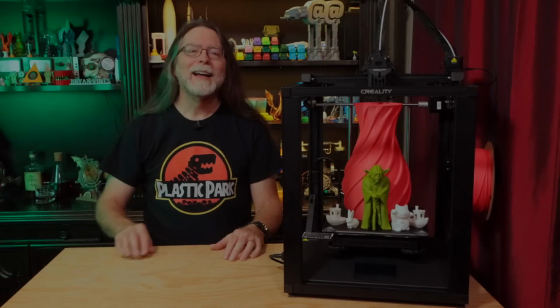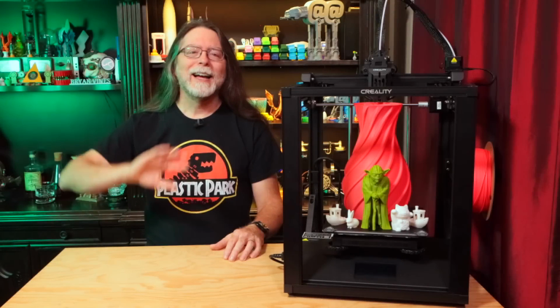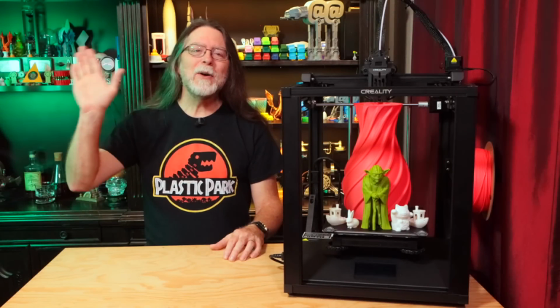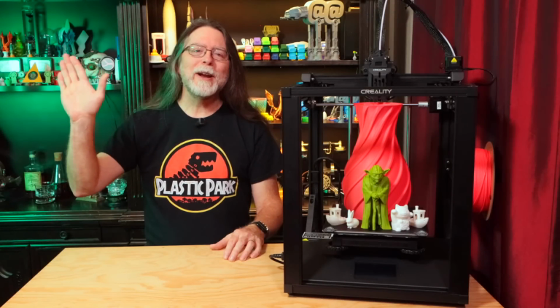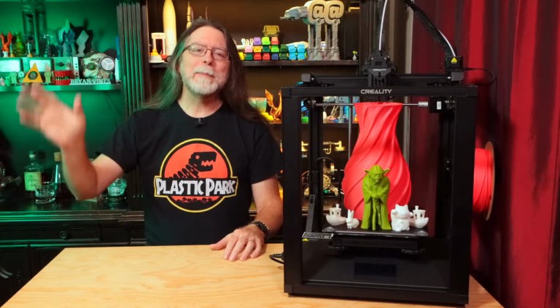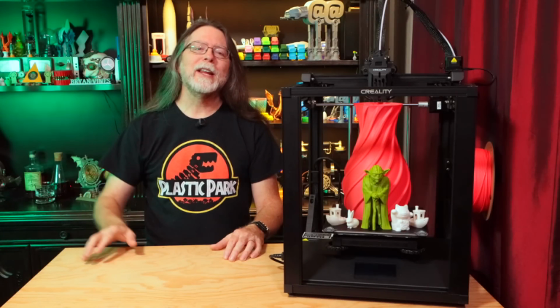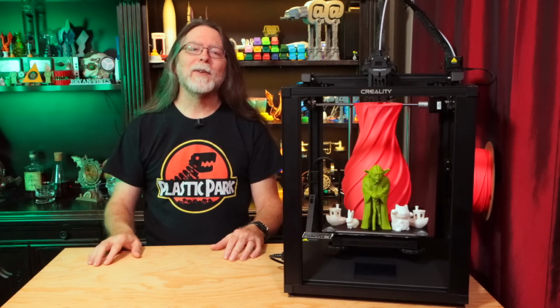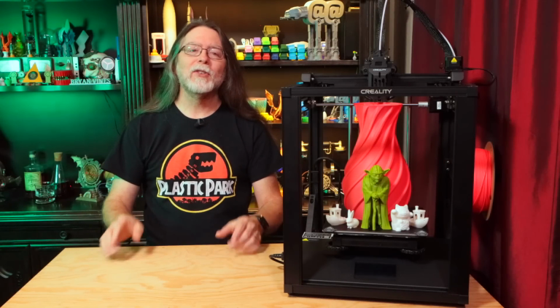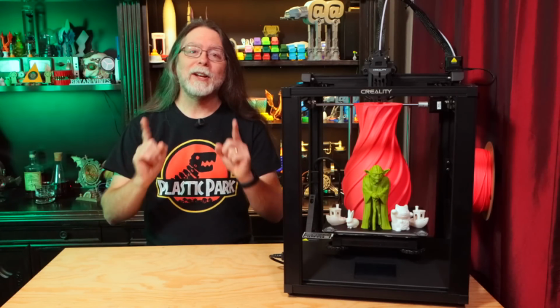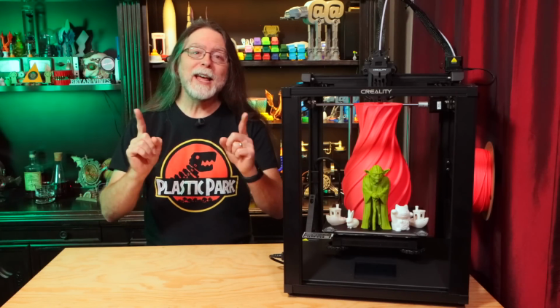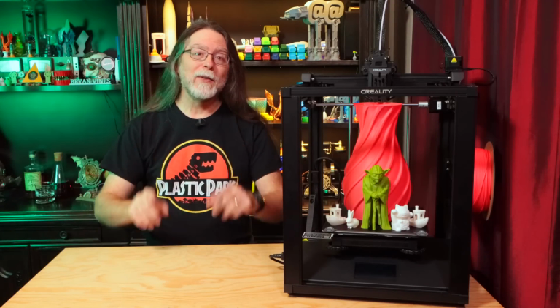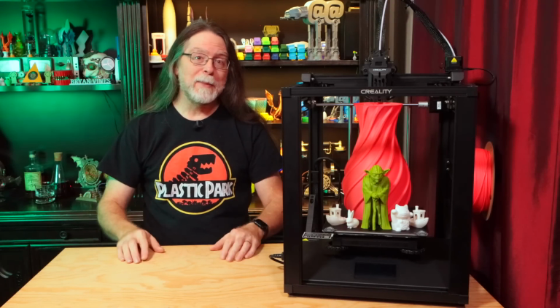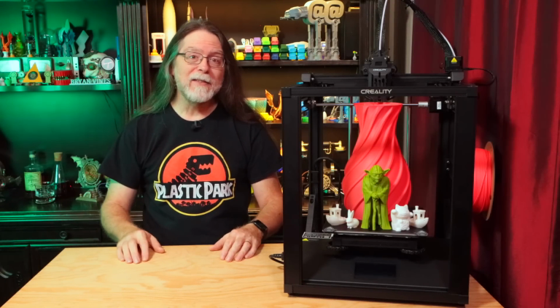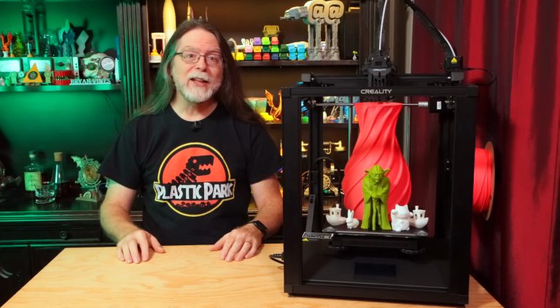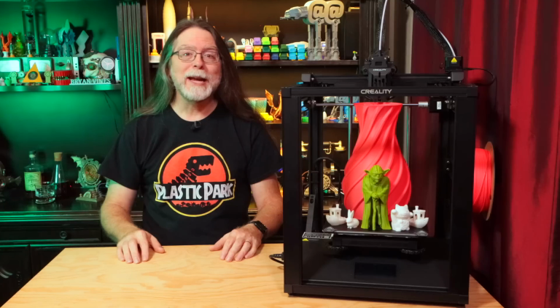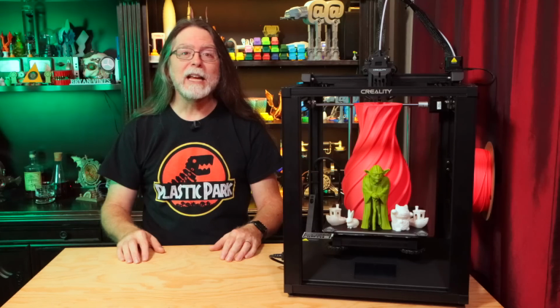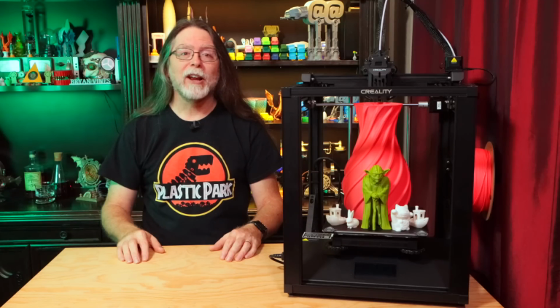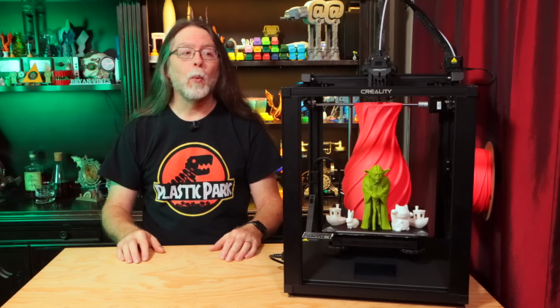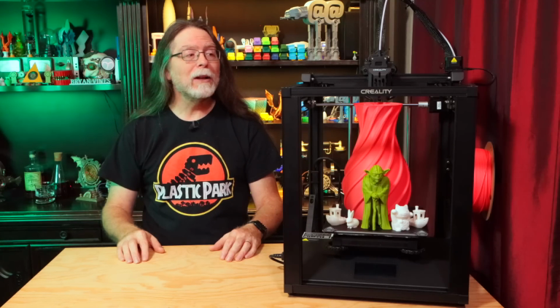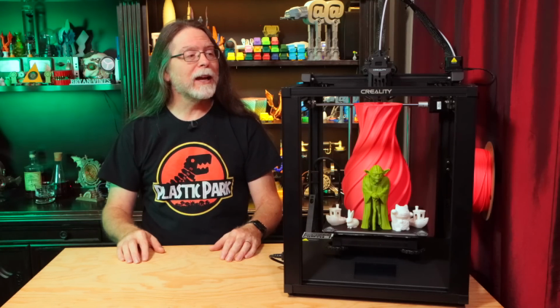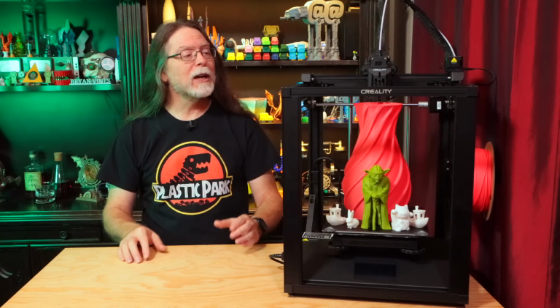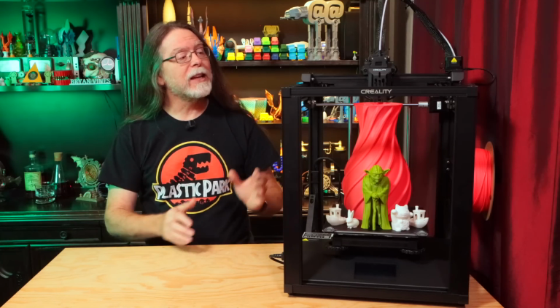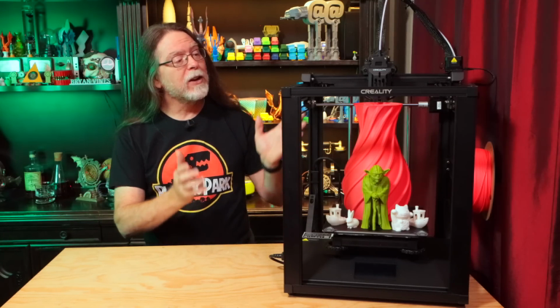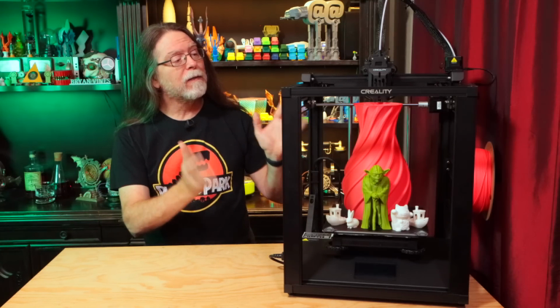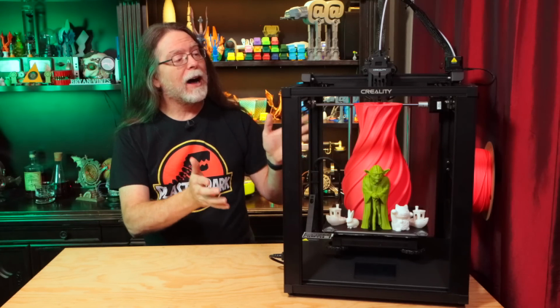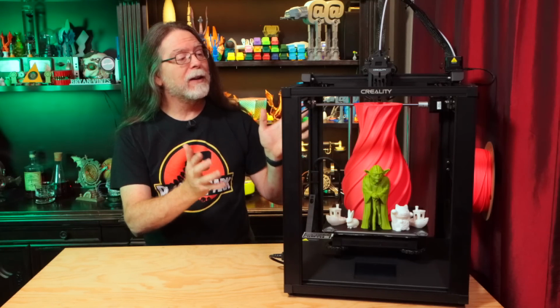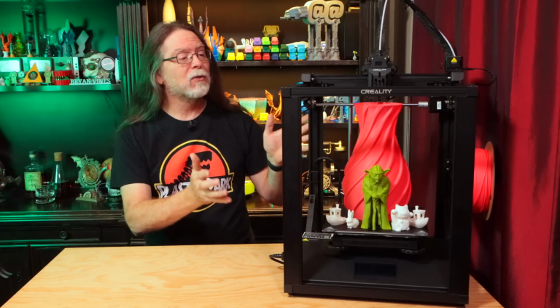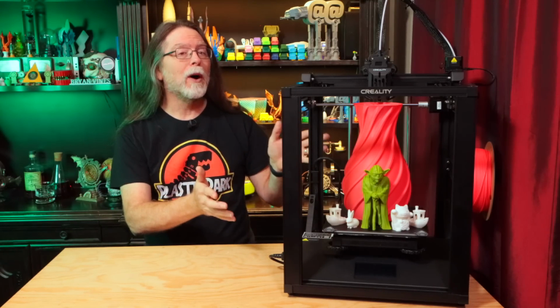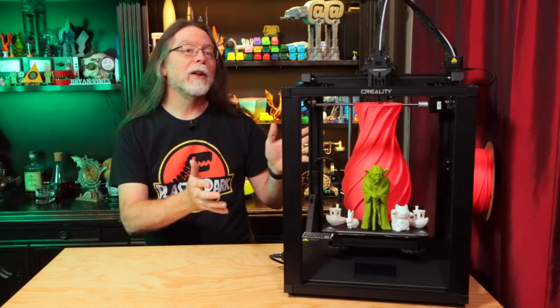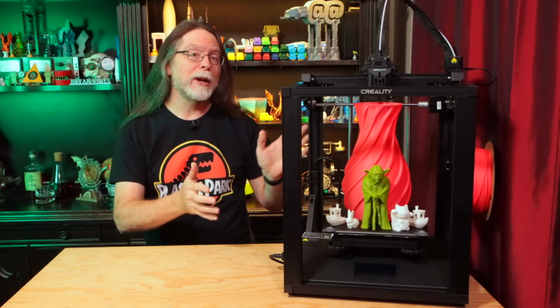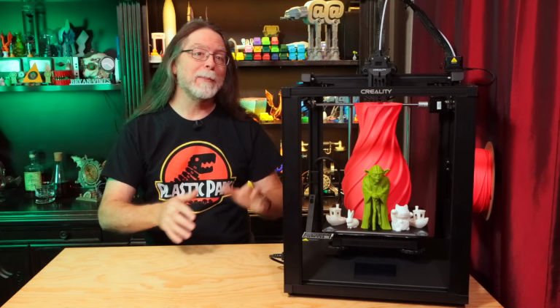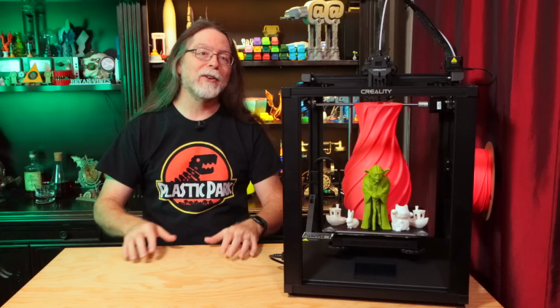Hello 3D printing friends! Today on the BV3D channel, we'll take a look at the Ender 5 S1 3D printer.